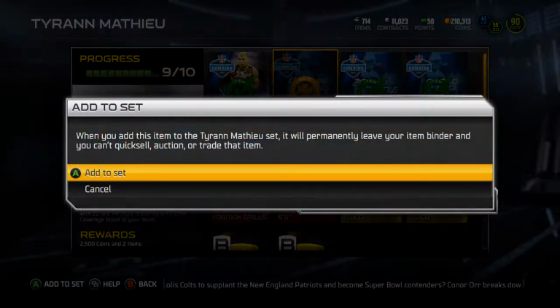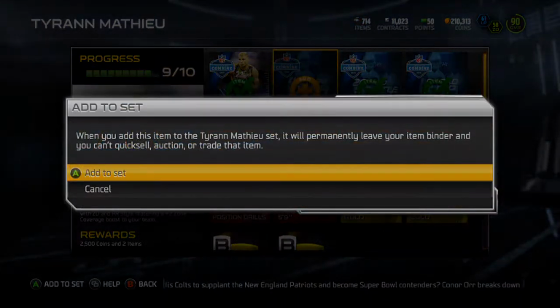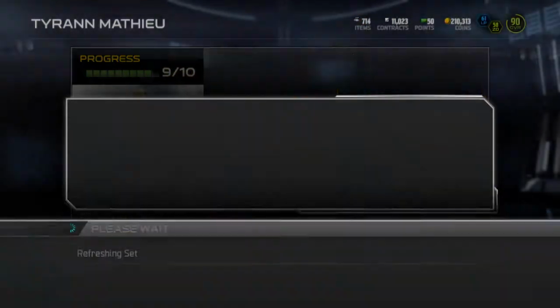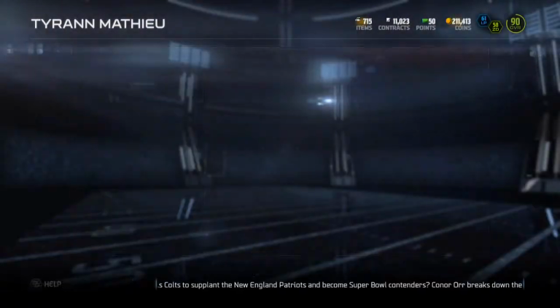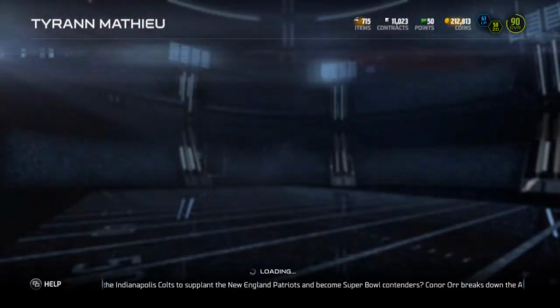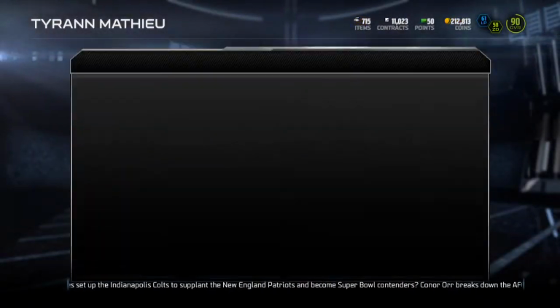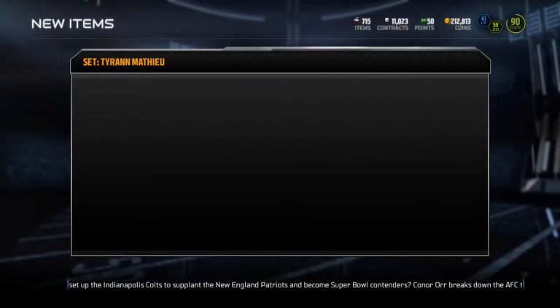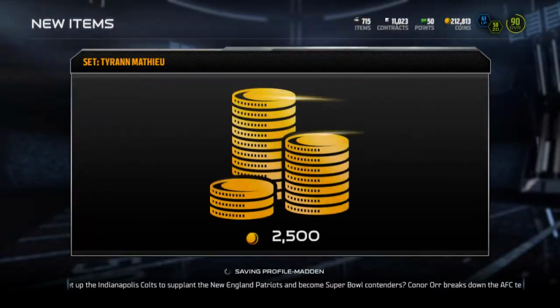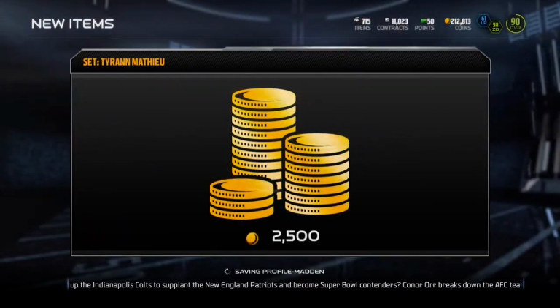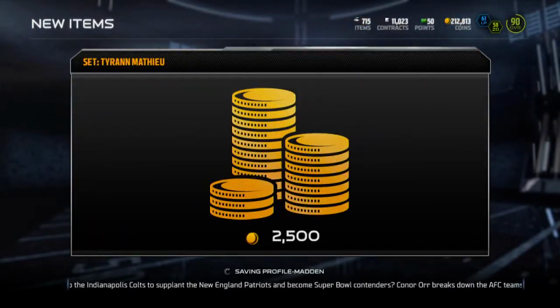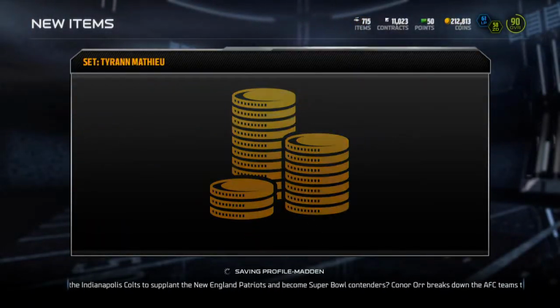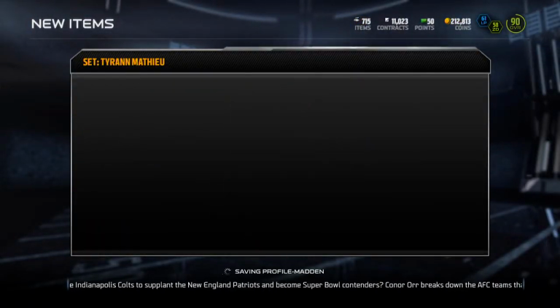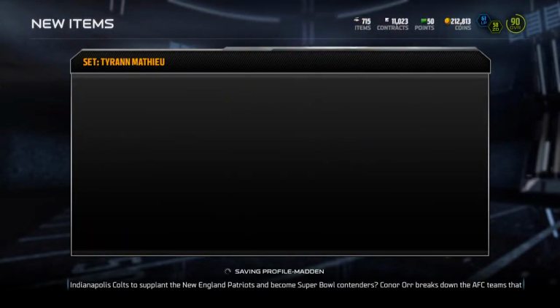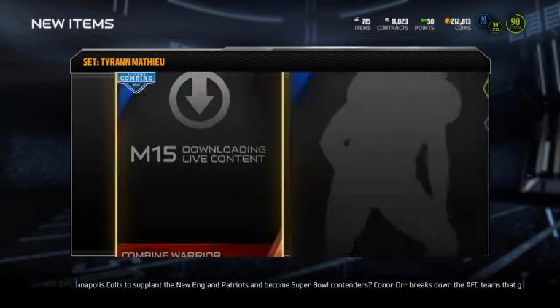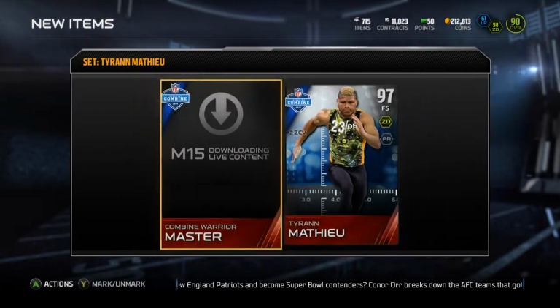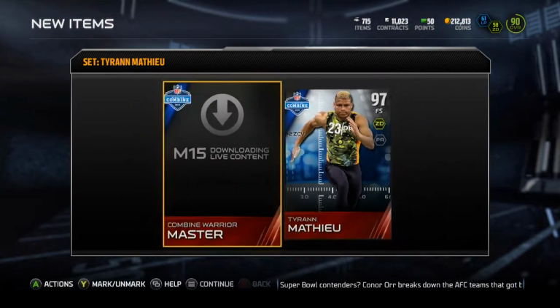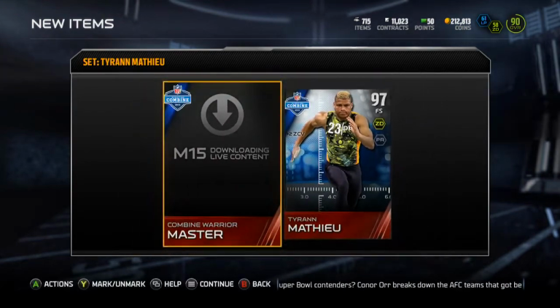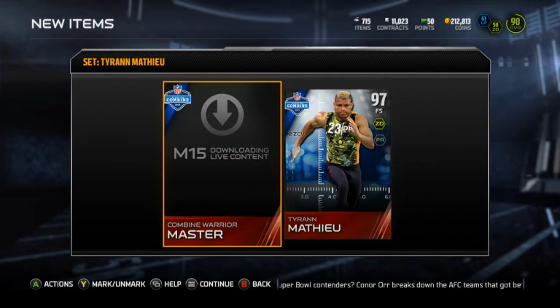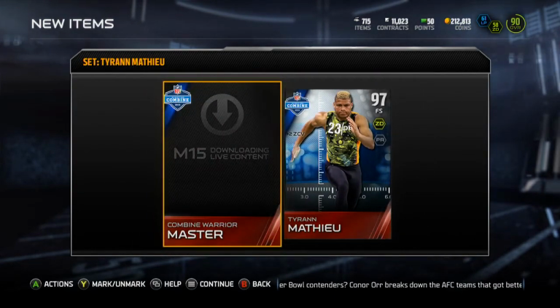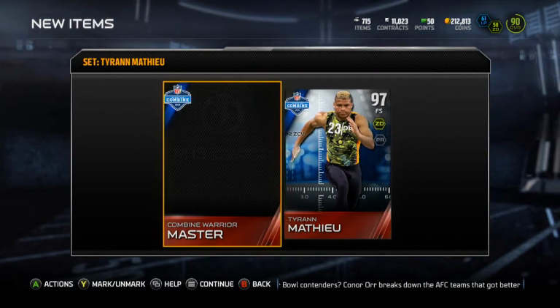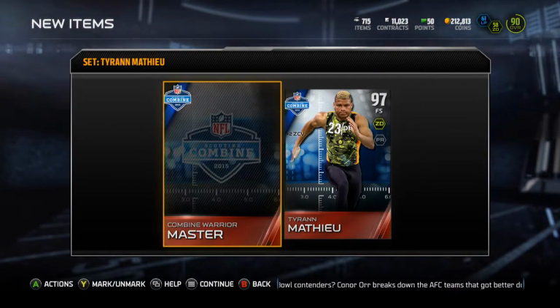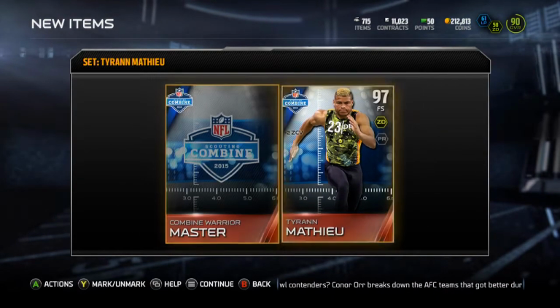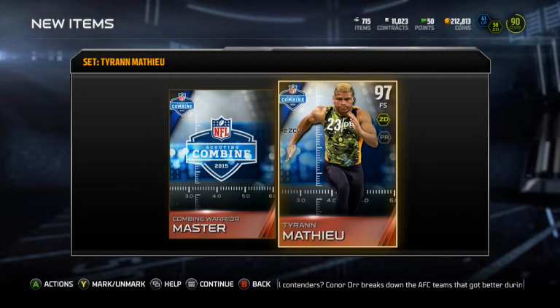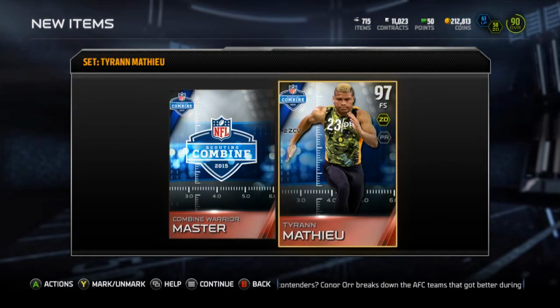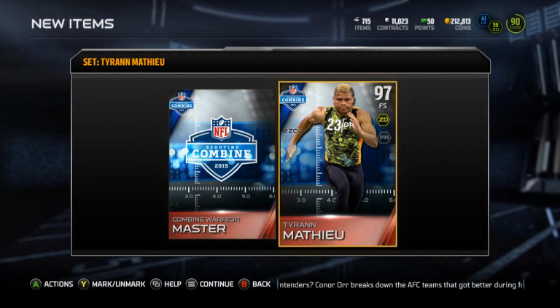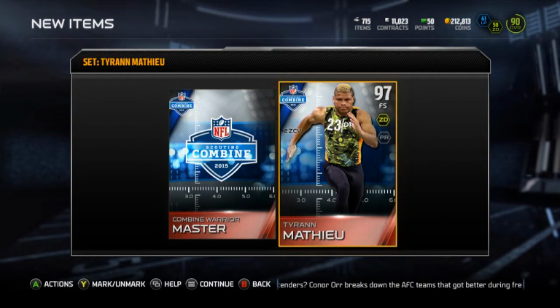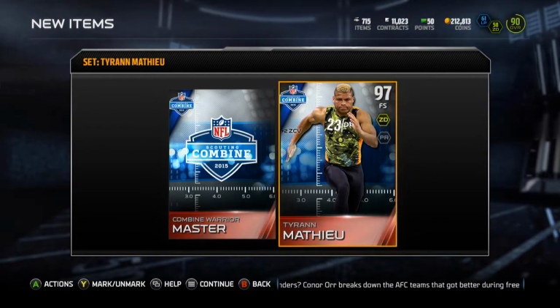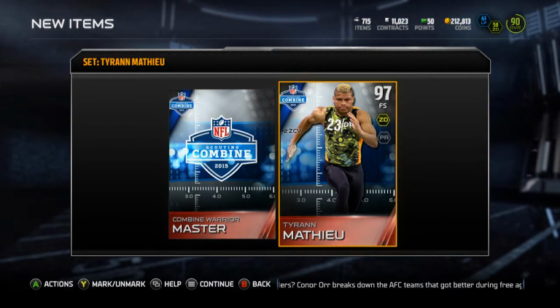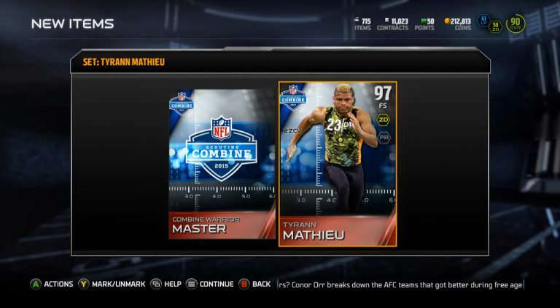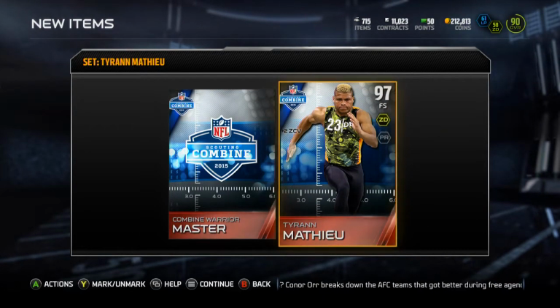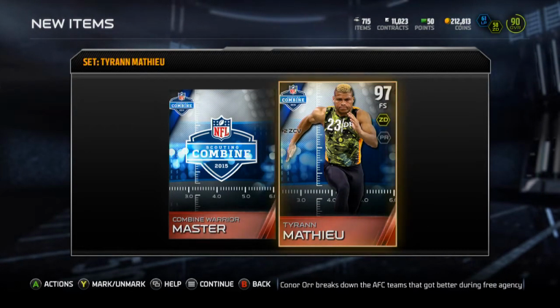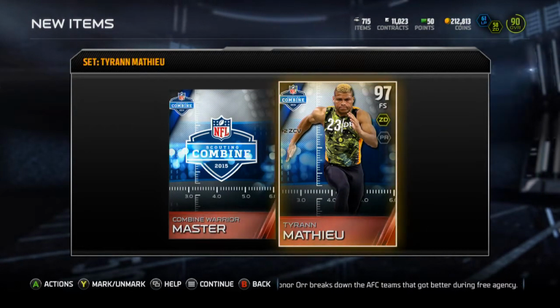So let's complete this up. We get this Tyron Matthew — get the Combine Warrior Master collectible and Tyron Matthew.